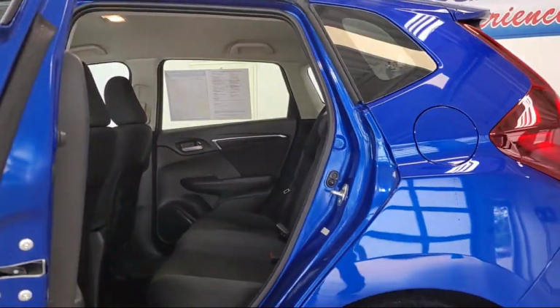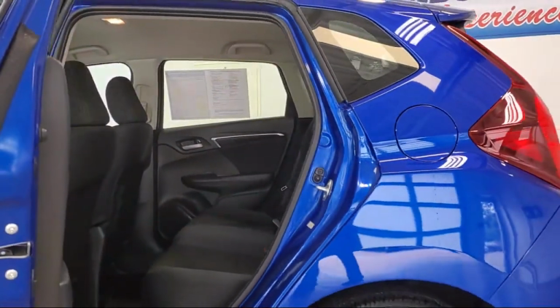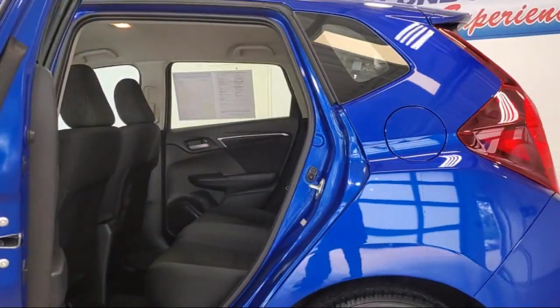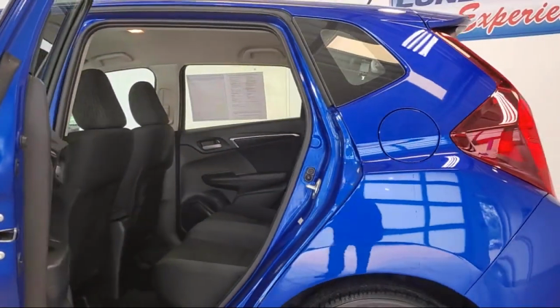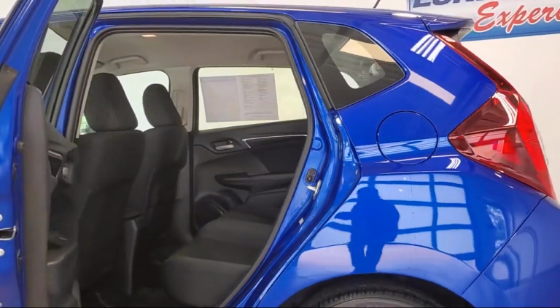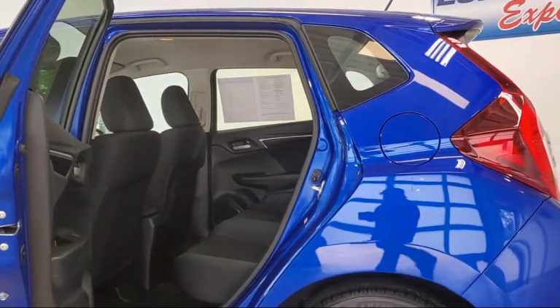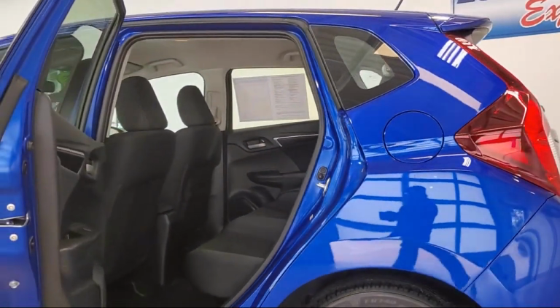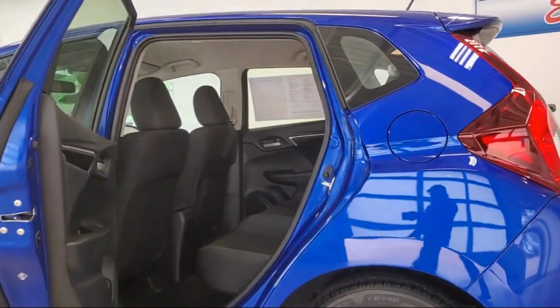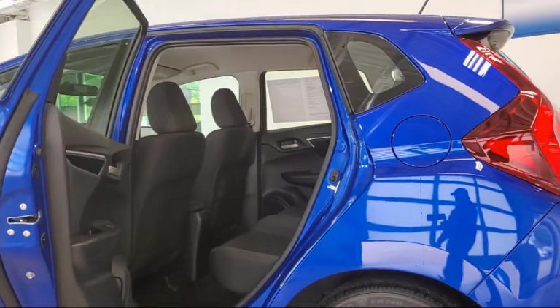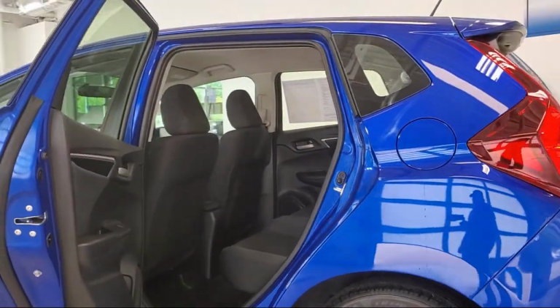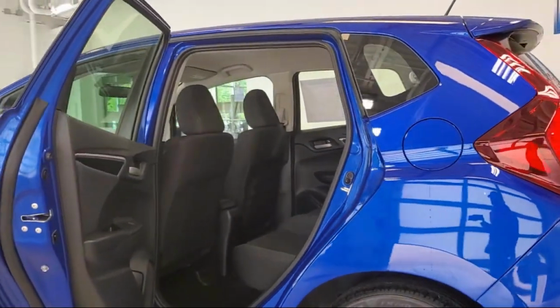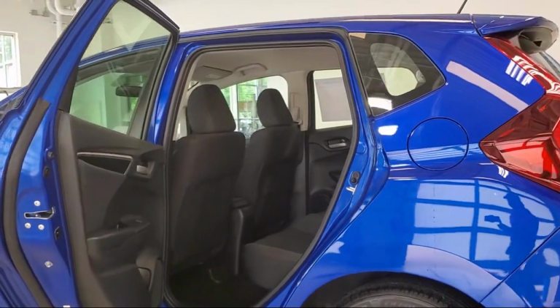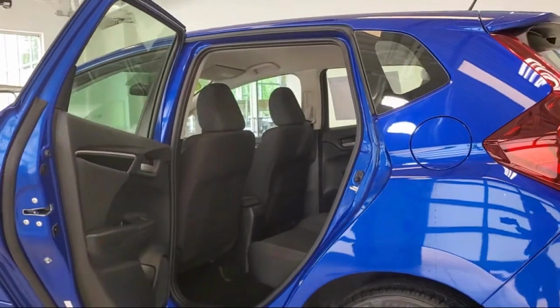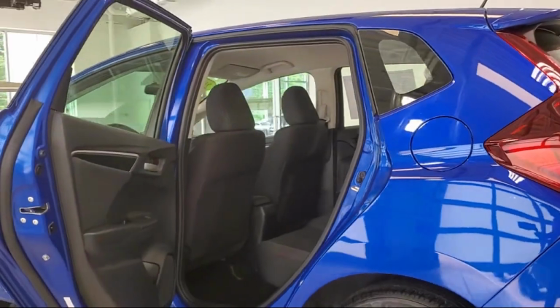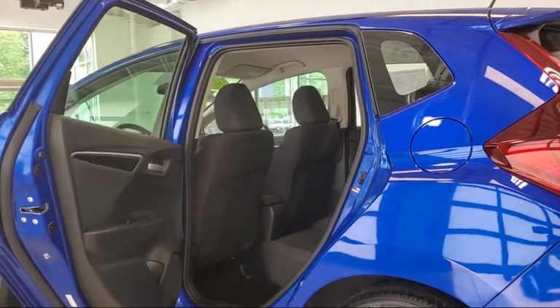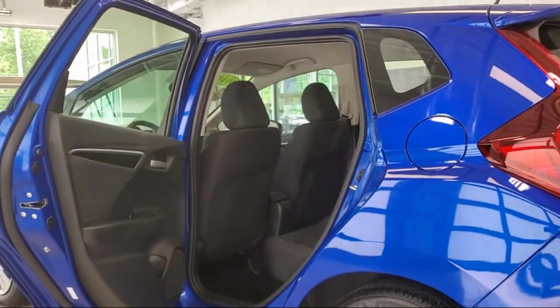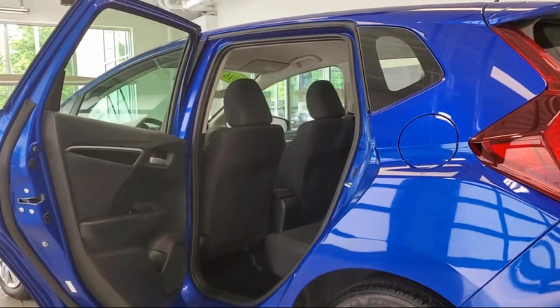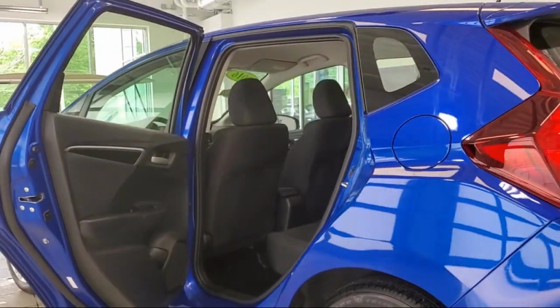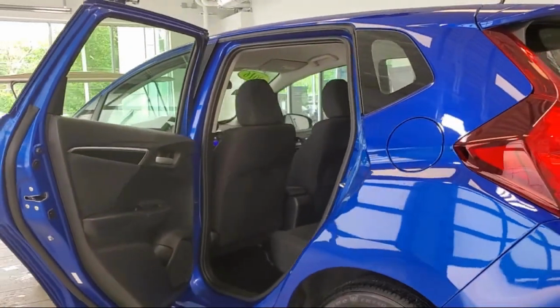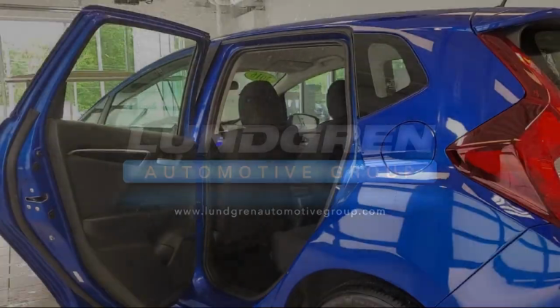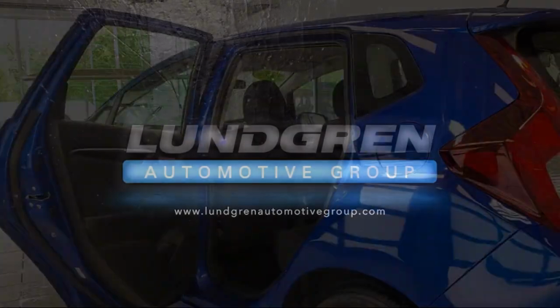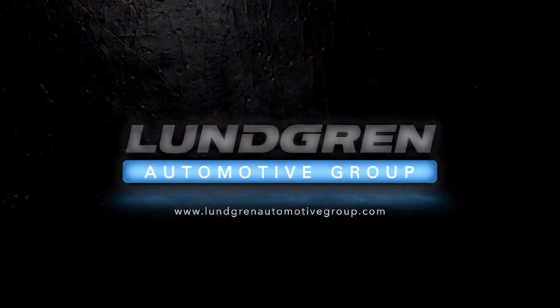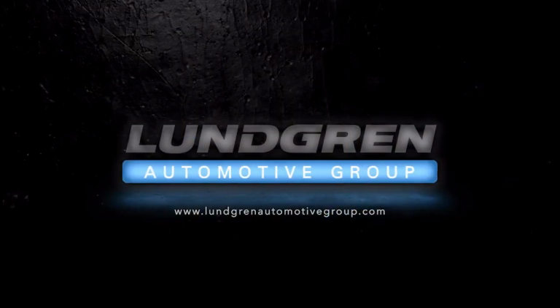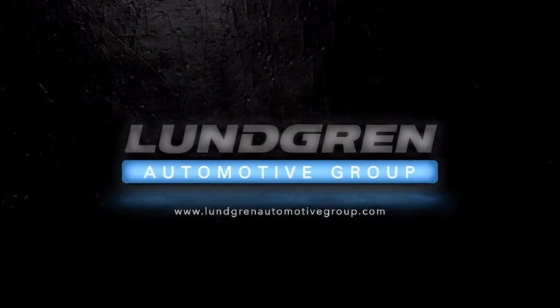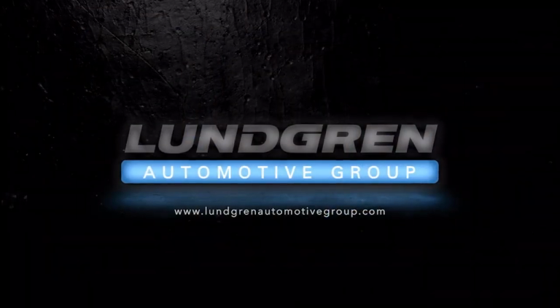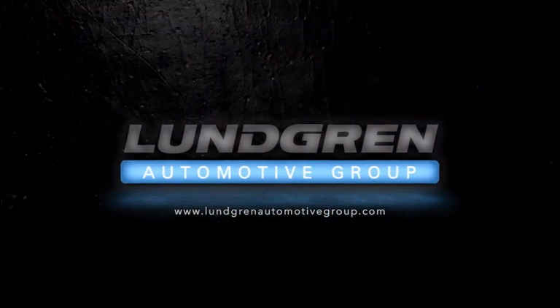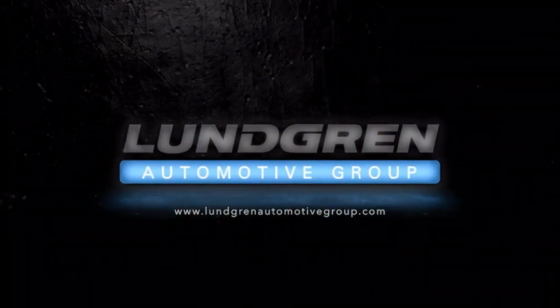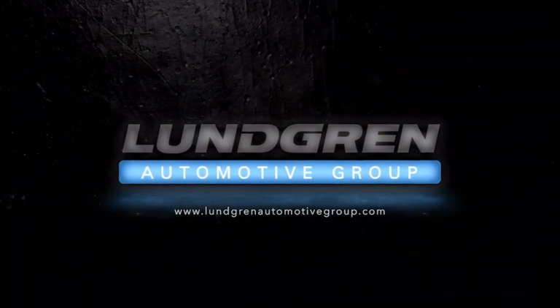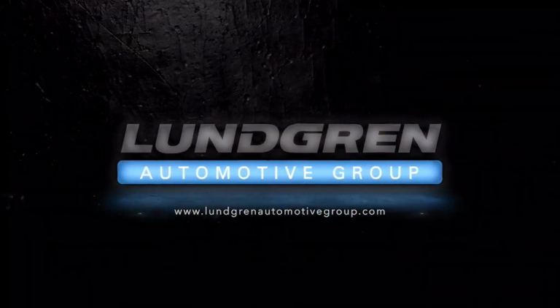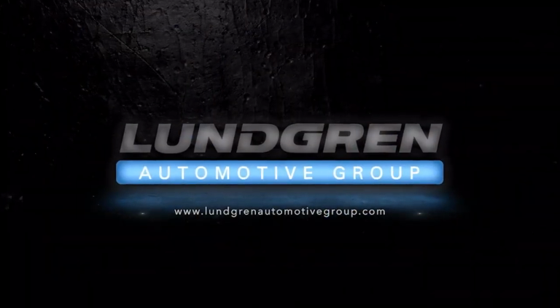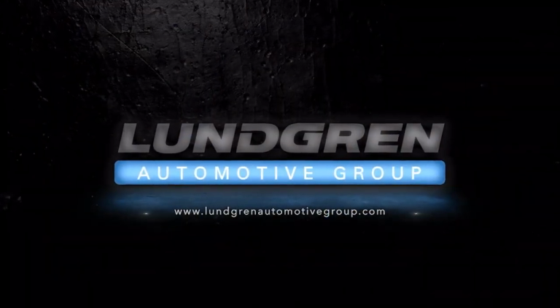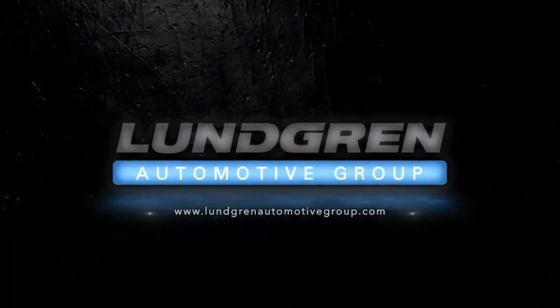So give us a call, or even better, stop by one of our great locations today. The Lundgren Automotive Group. Experience it.